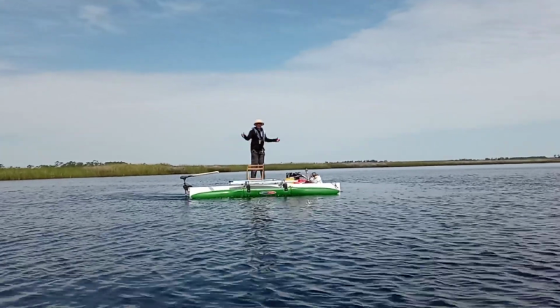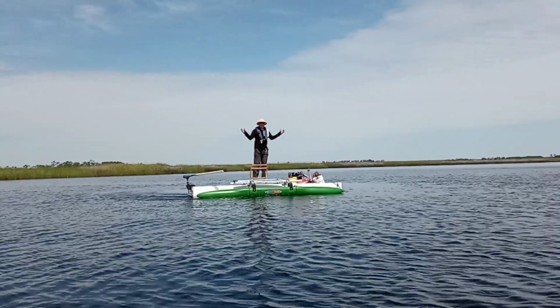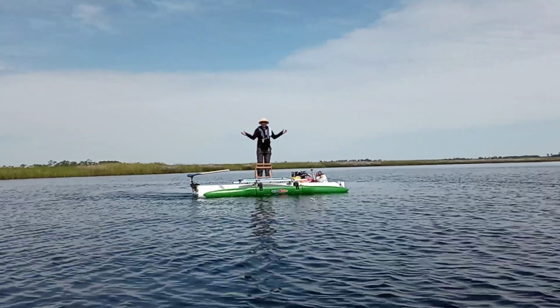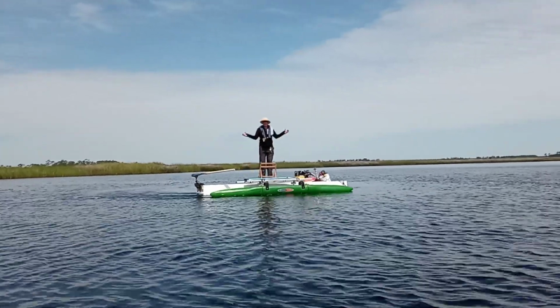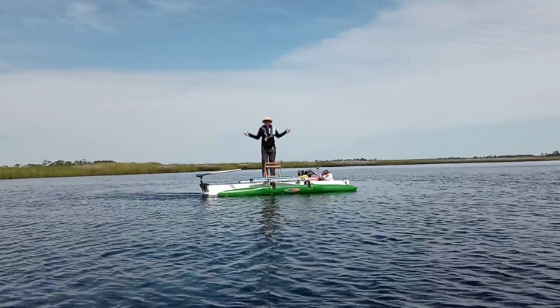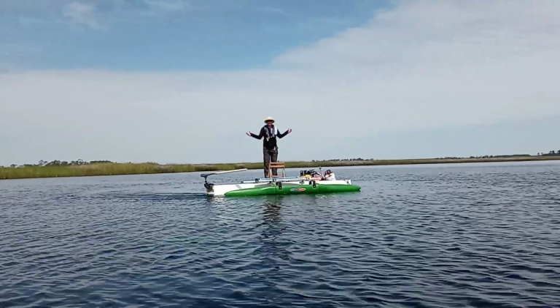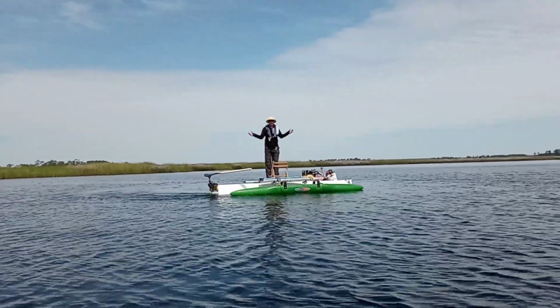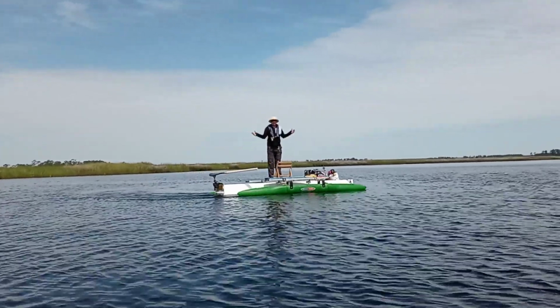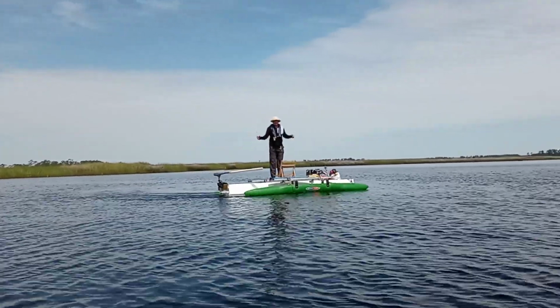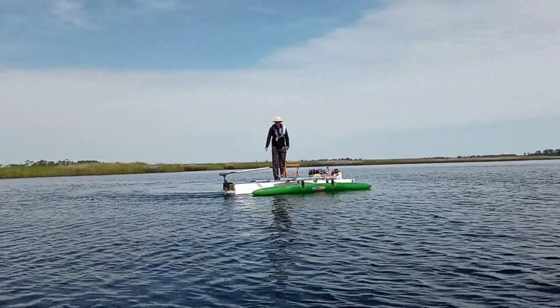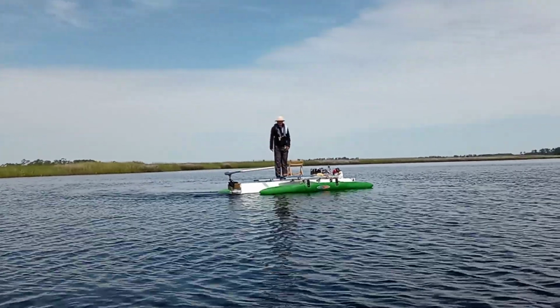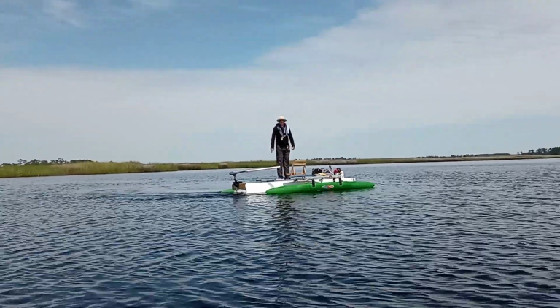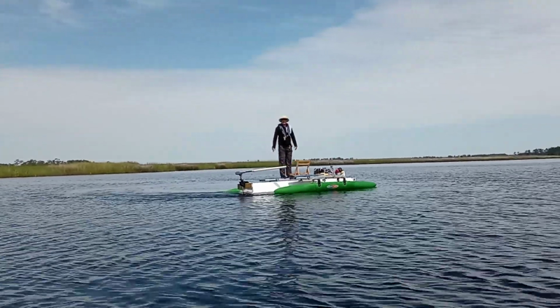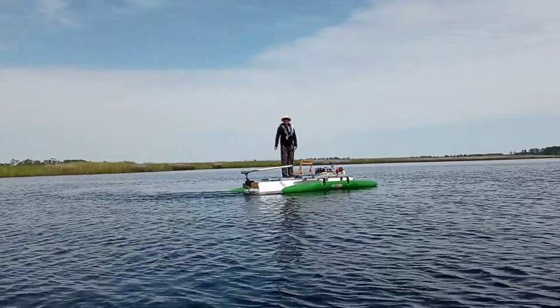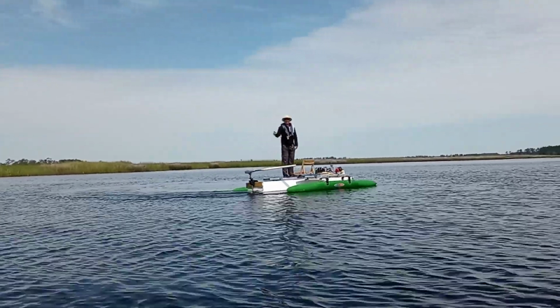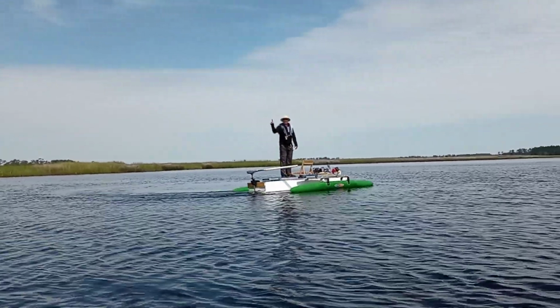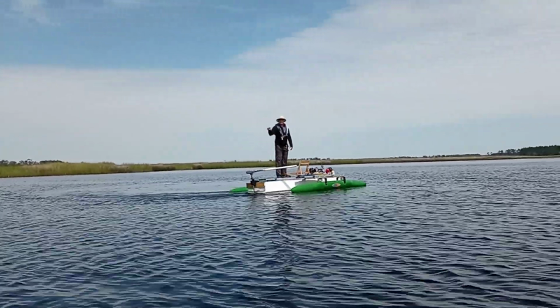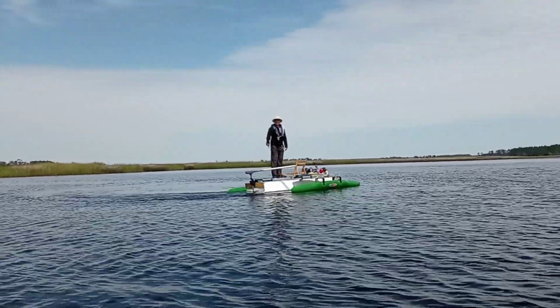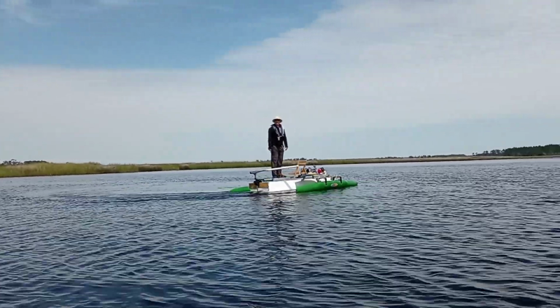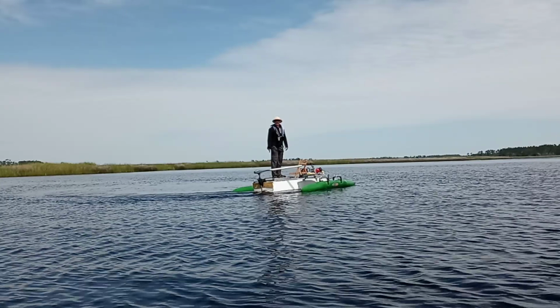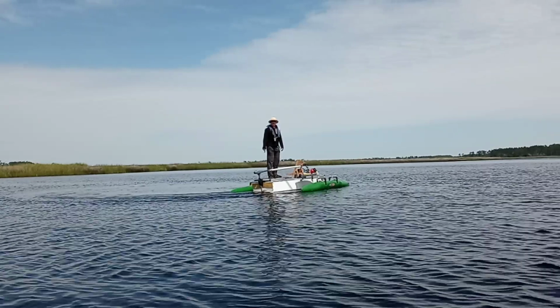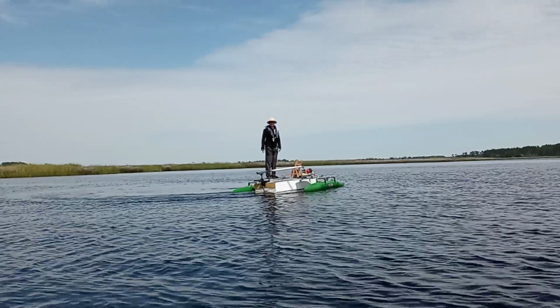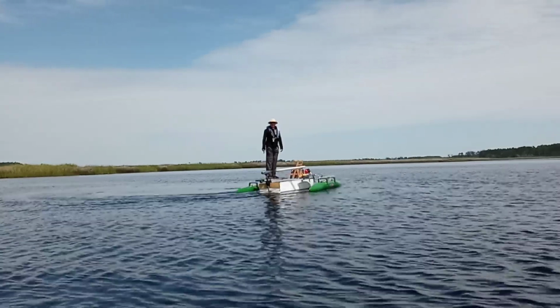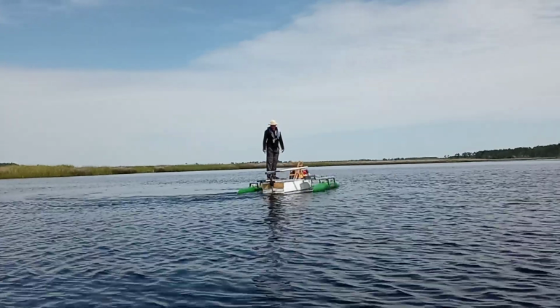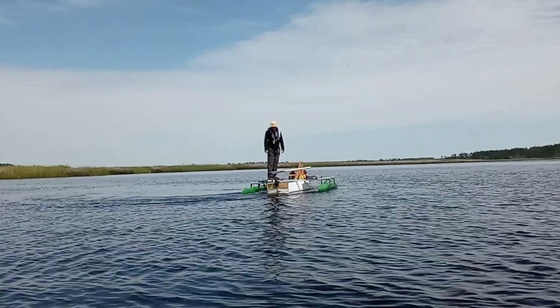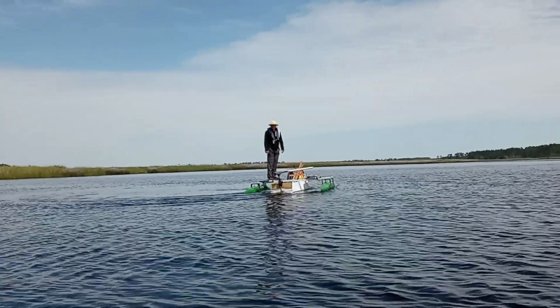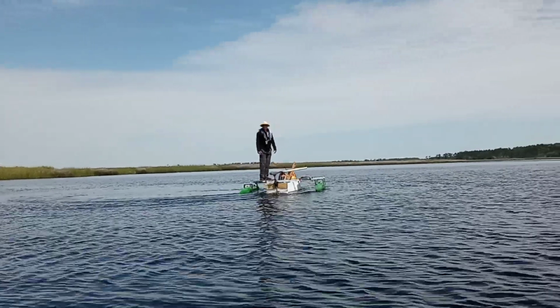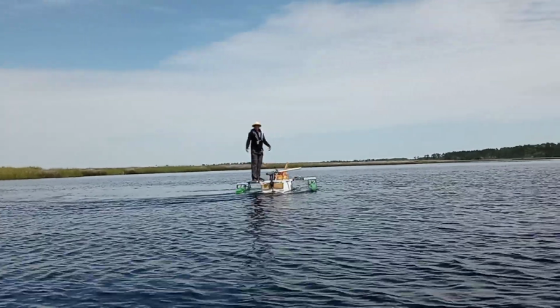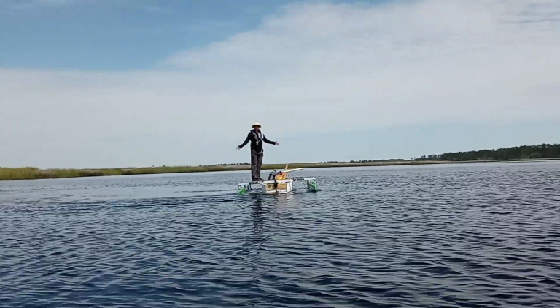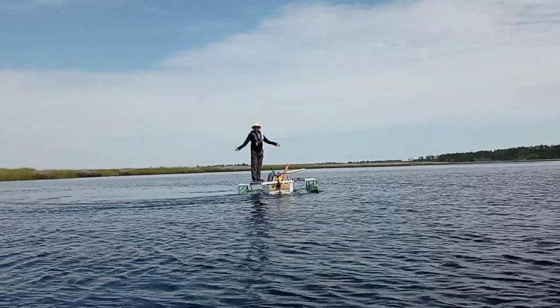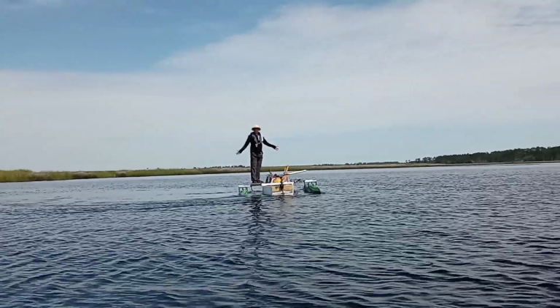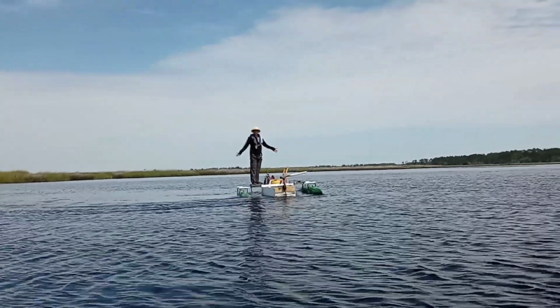In case you were wondering about the stability — this one only has a one-foot-wide deck on either side, but you could do two feet.